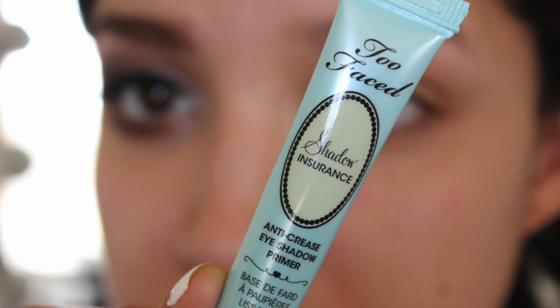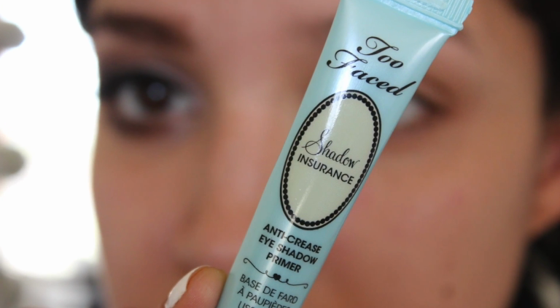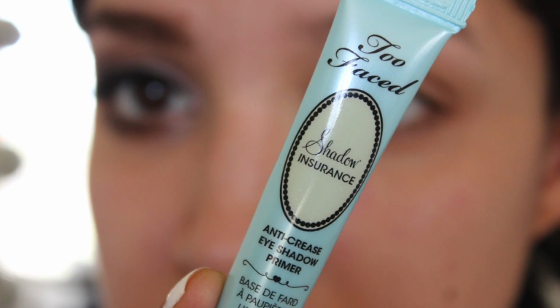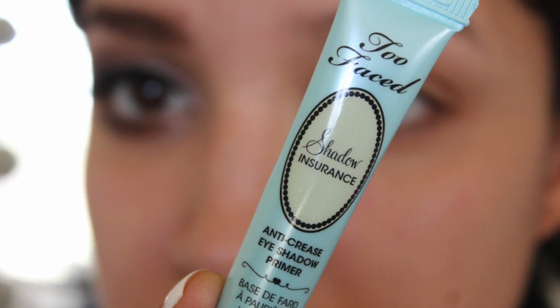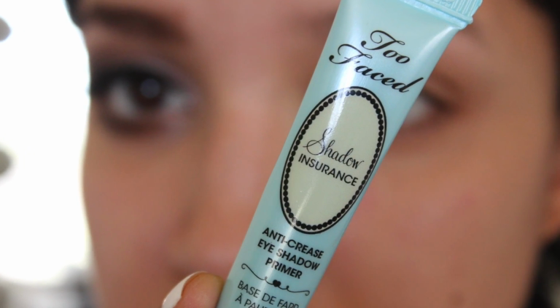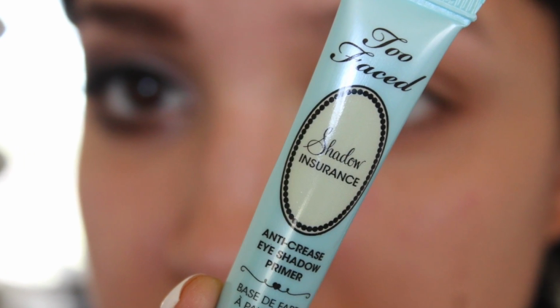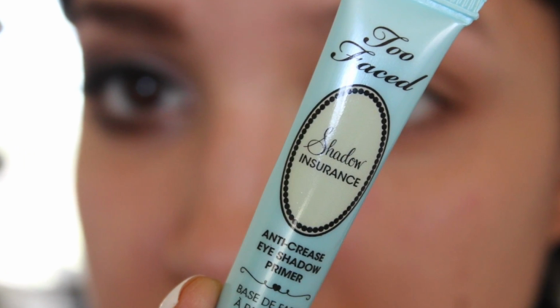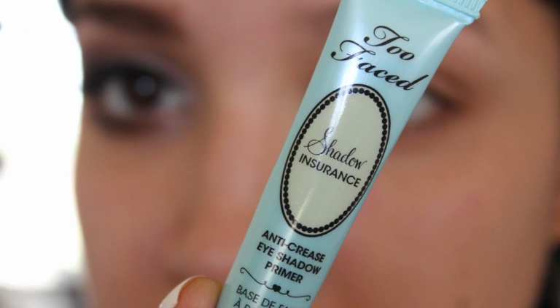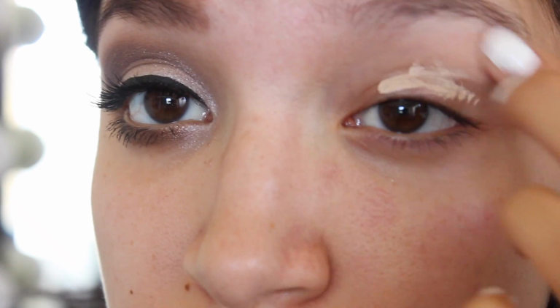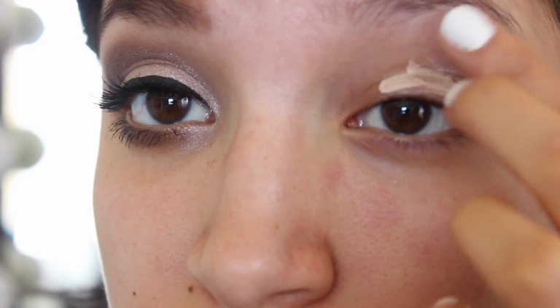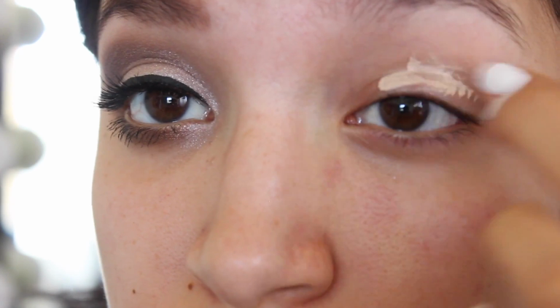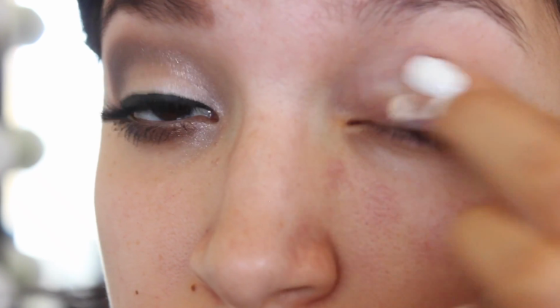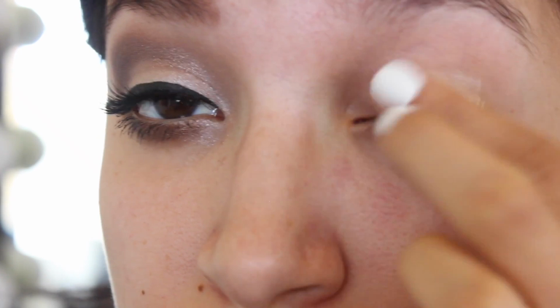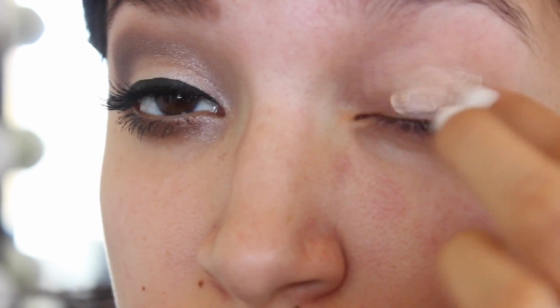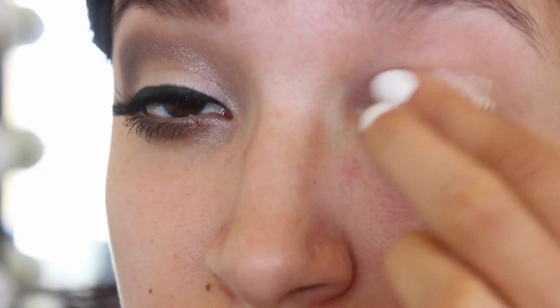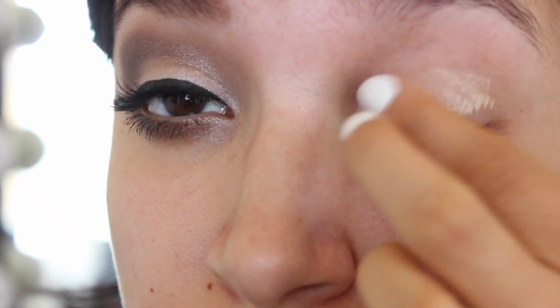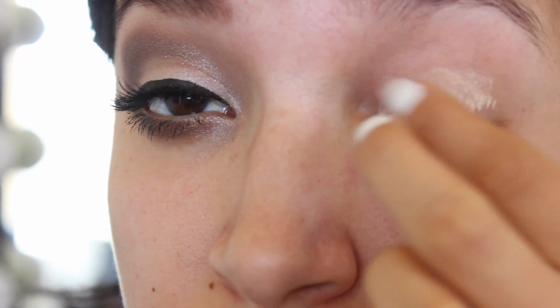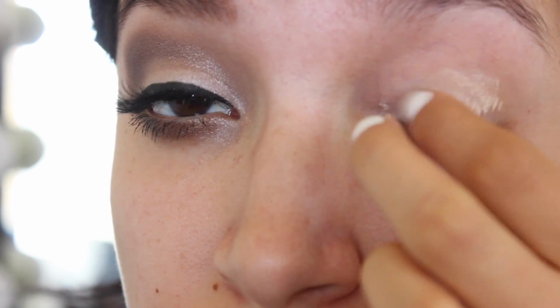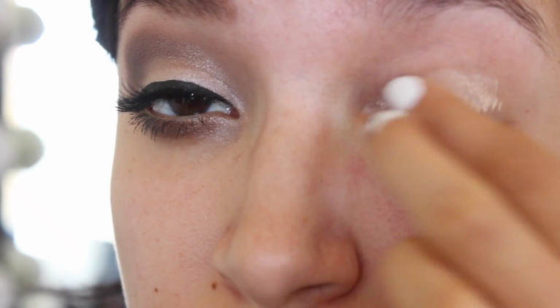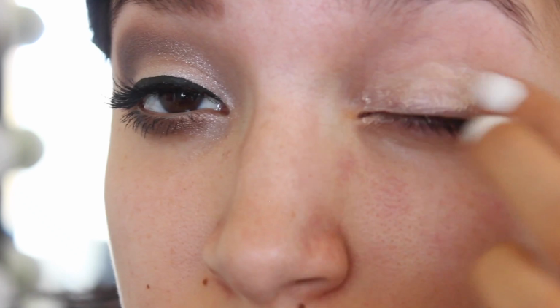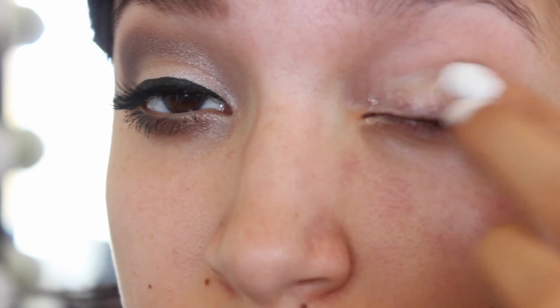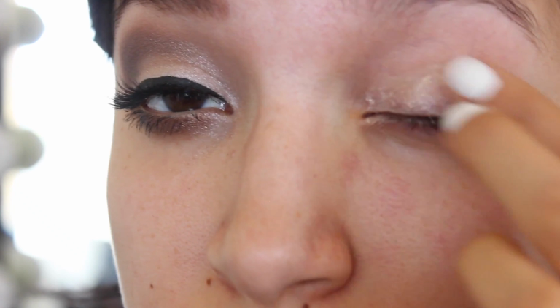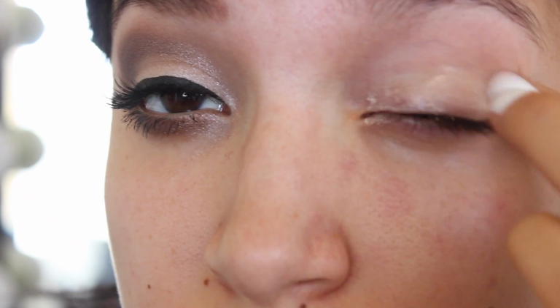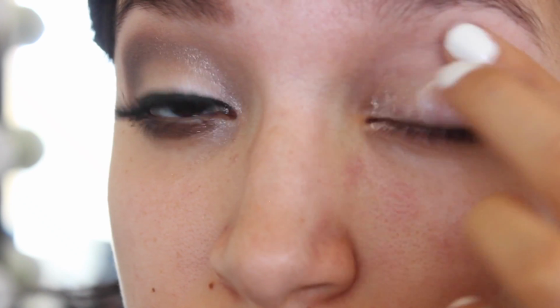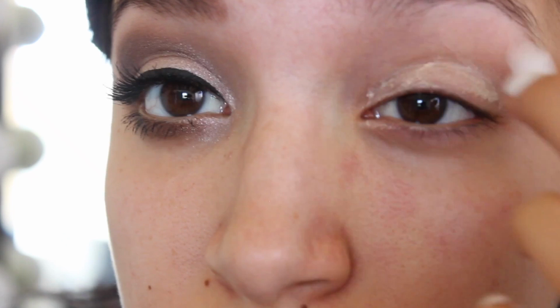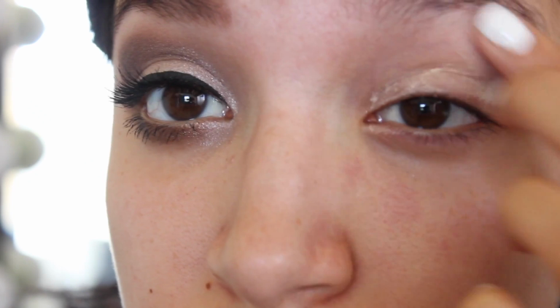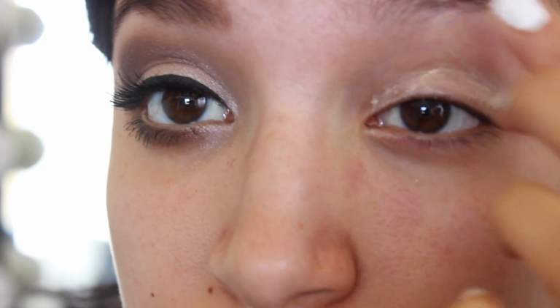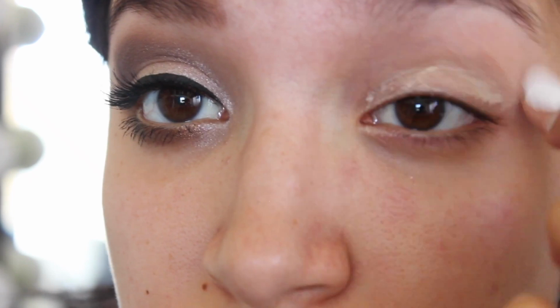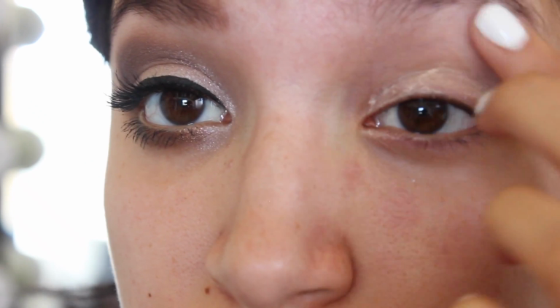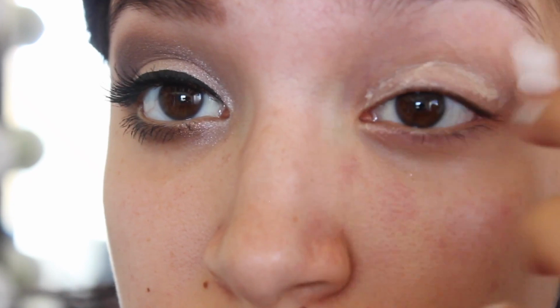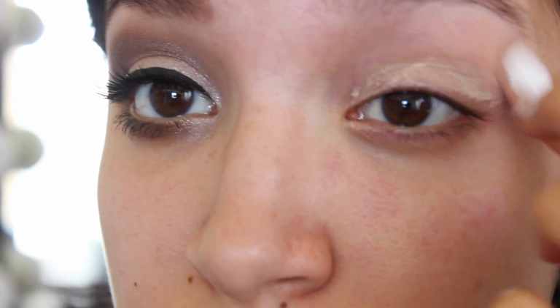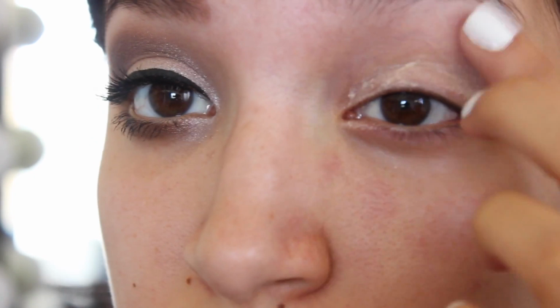First I'm going to prime my eyes with my Too Faced Shadow Insurance Primer. That way my eyeshadow lasts all night.